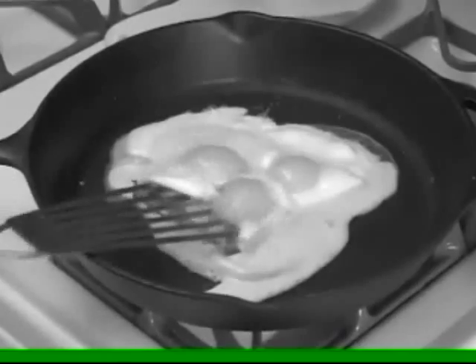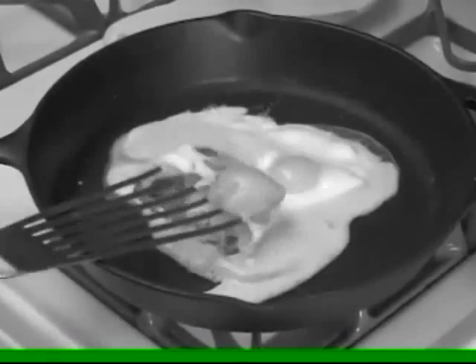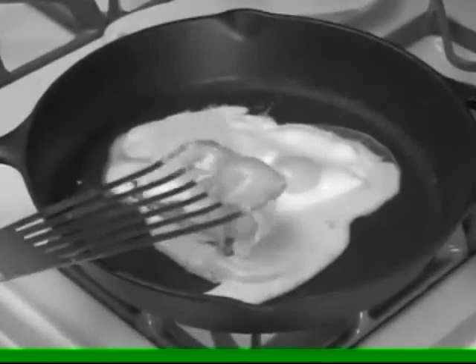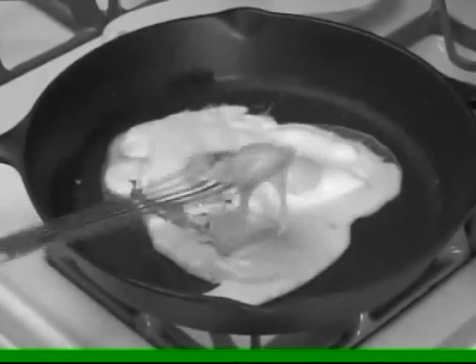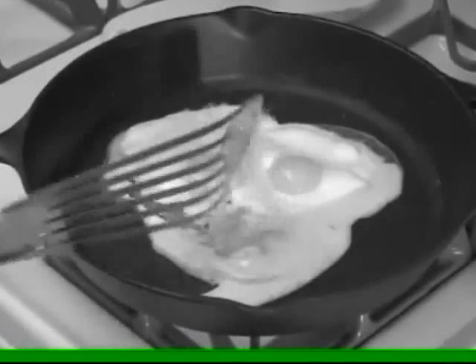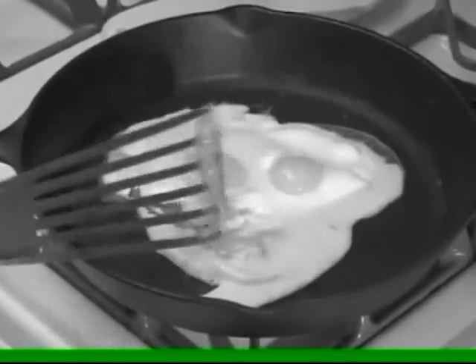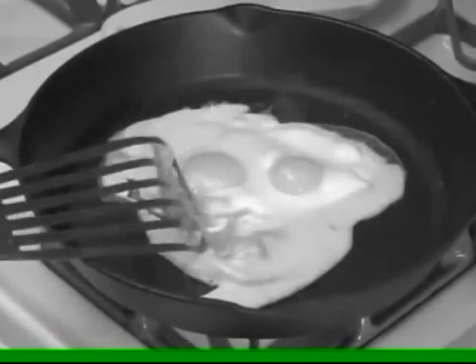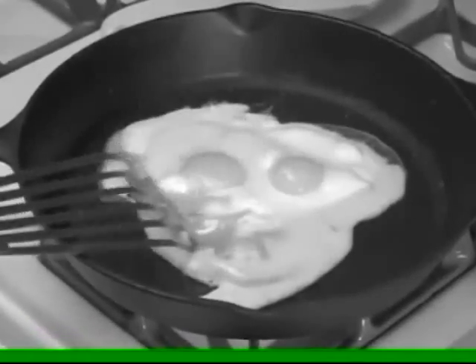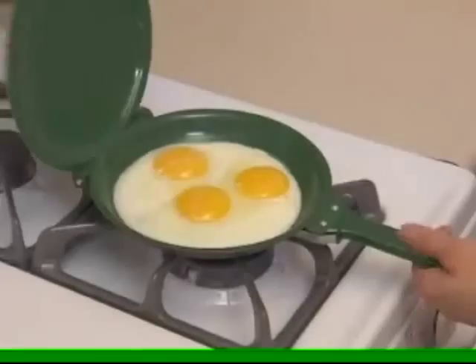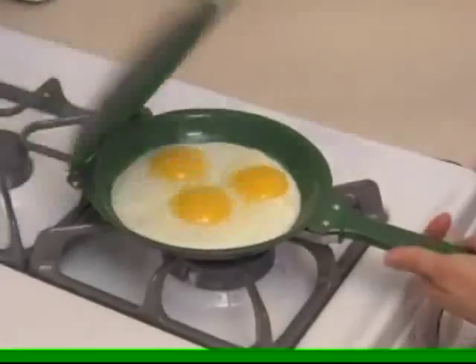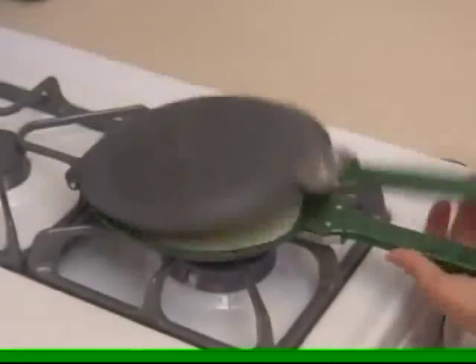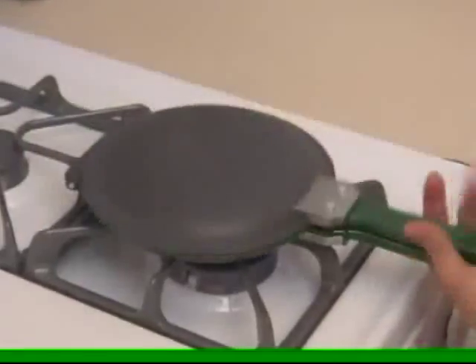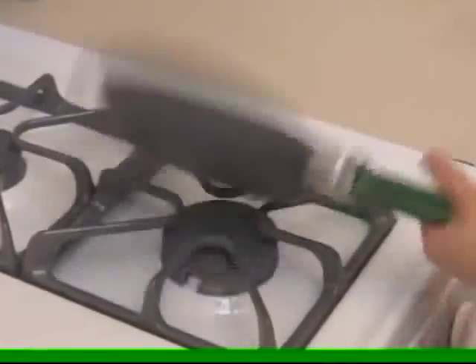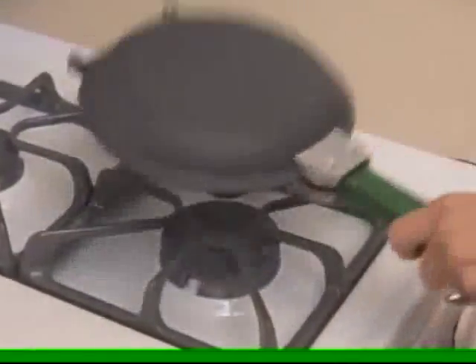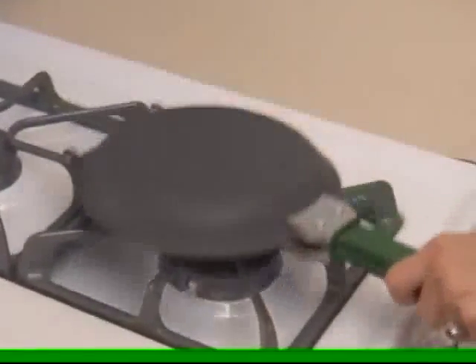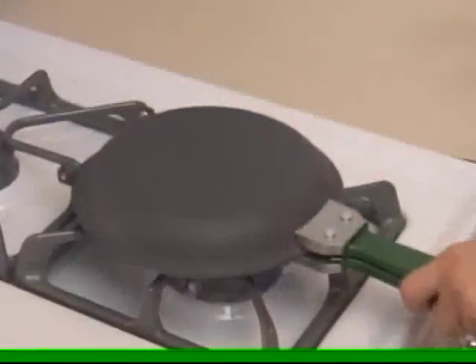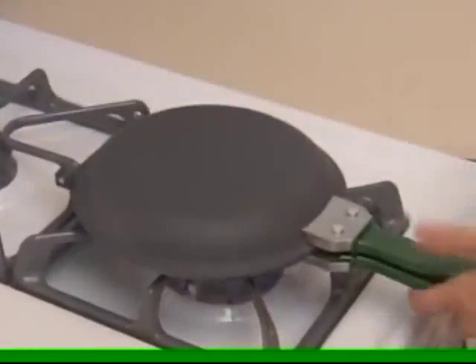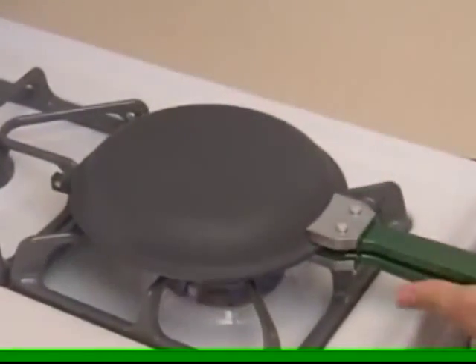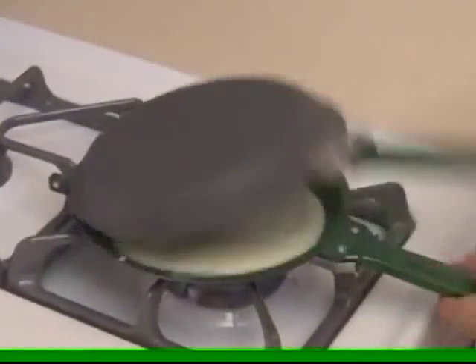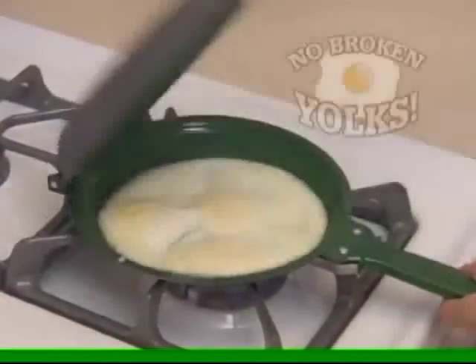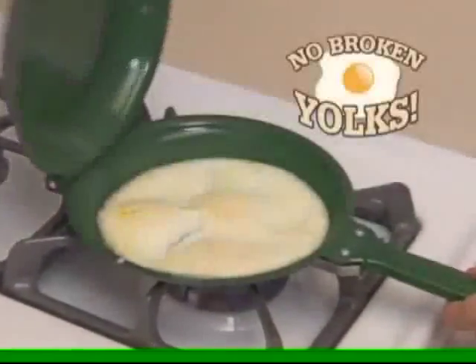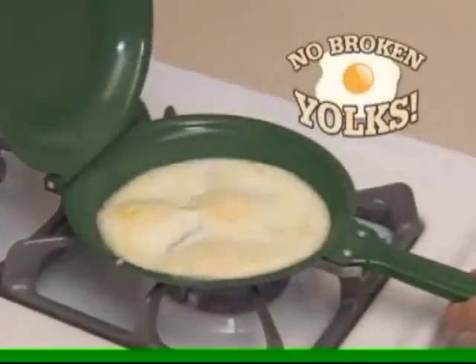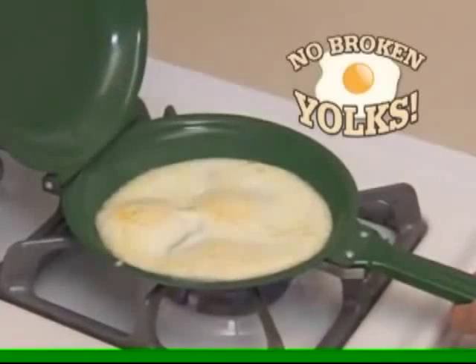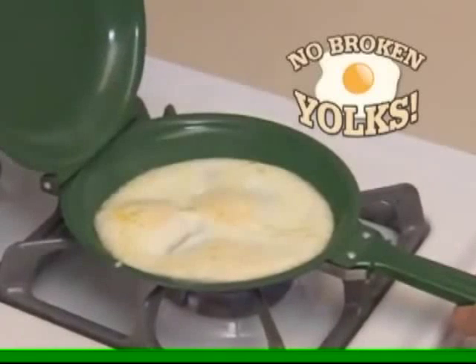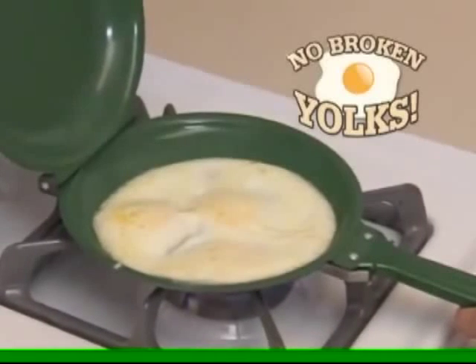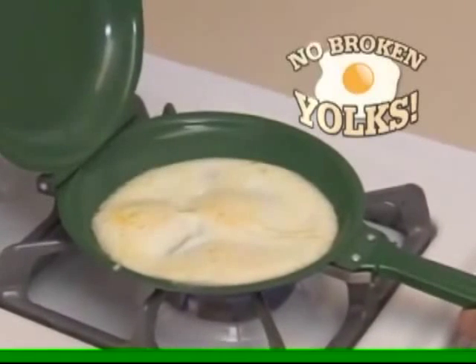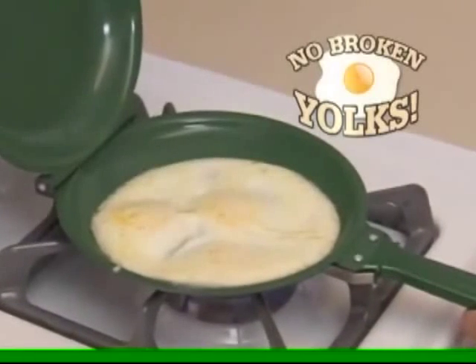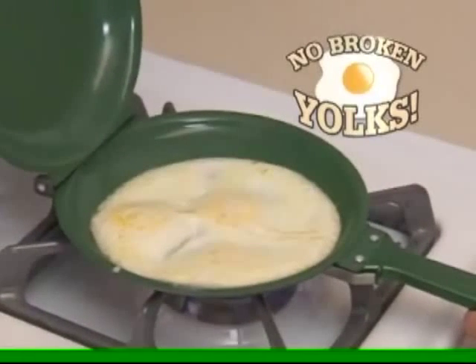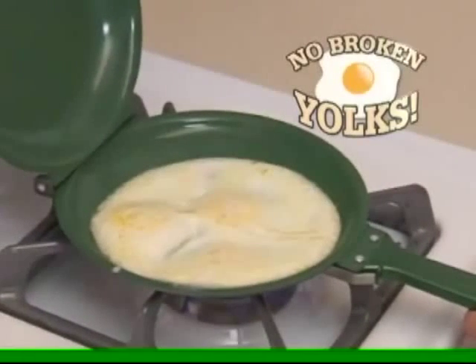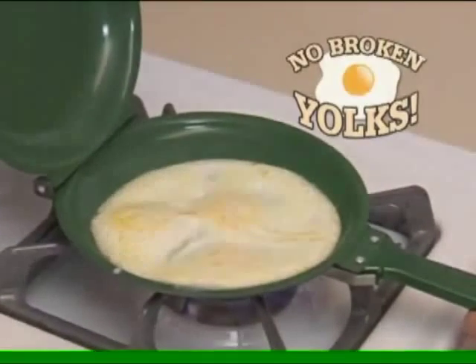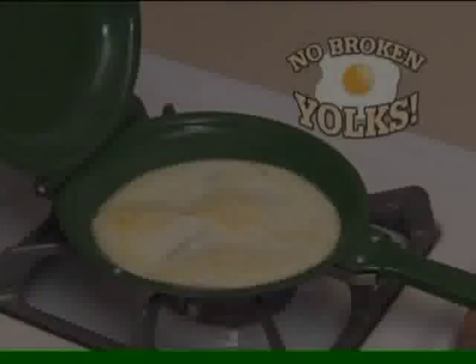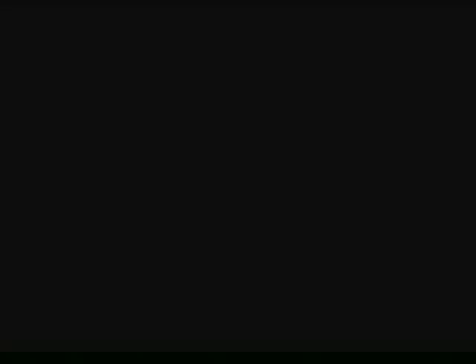Does this ever happen to you? Not with Flip Jack. Over-easy eggs are a cinch. And best of all, no broken yolks.